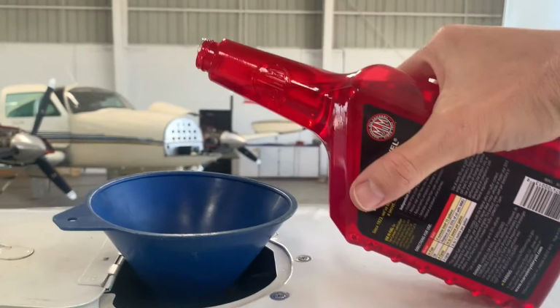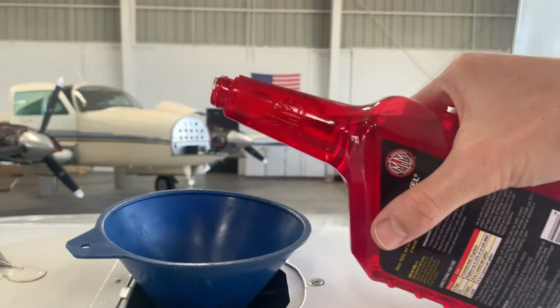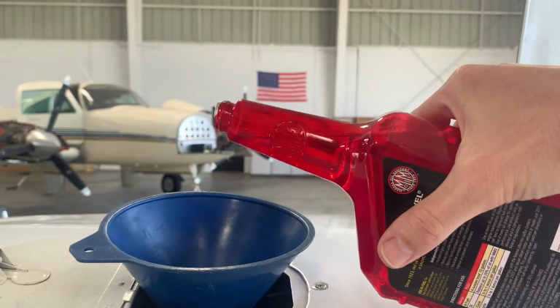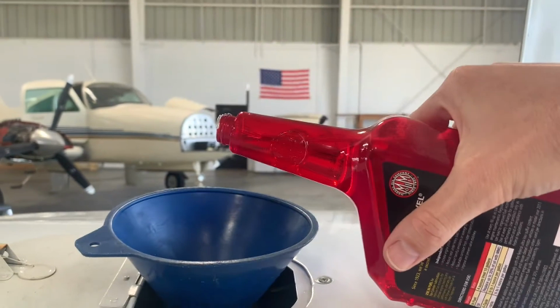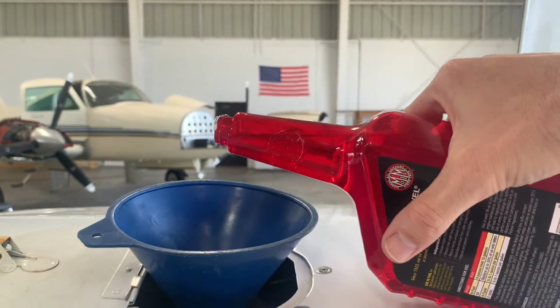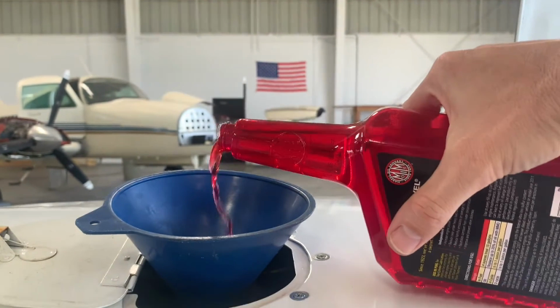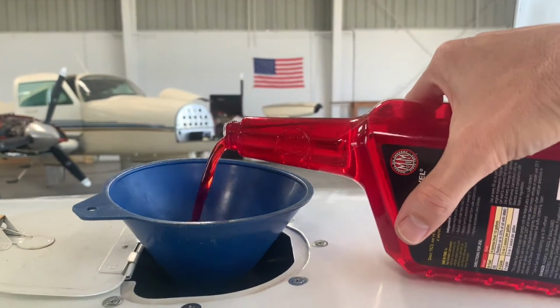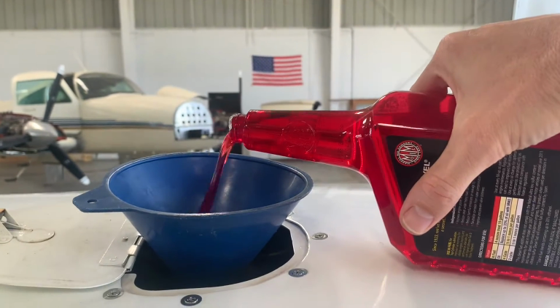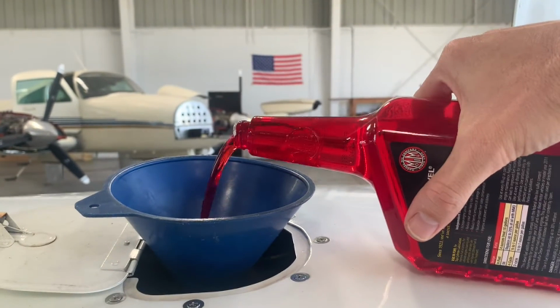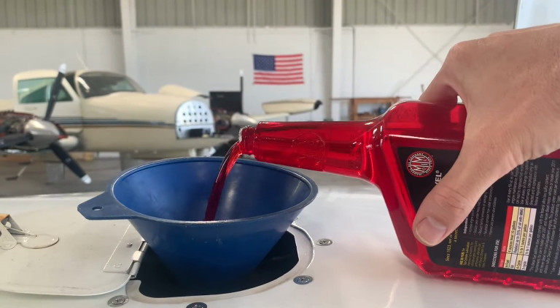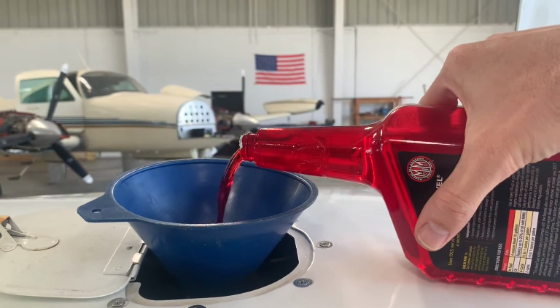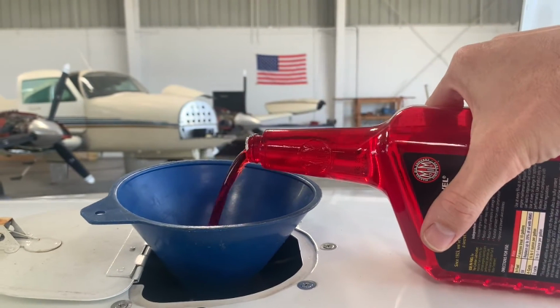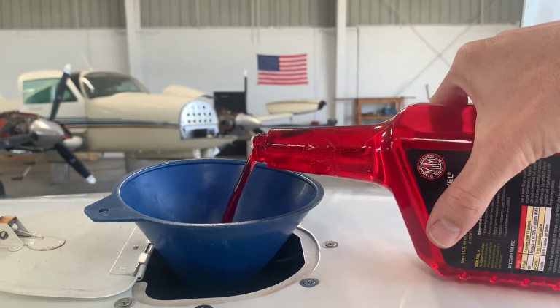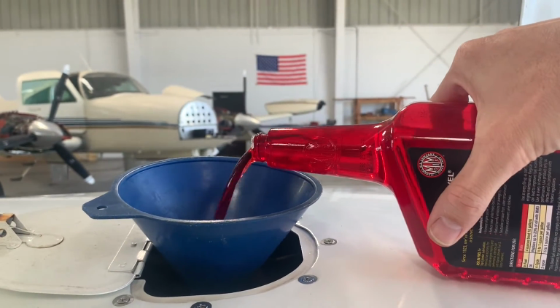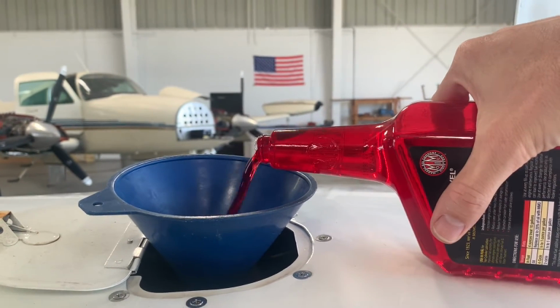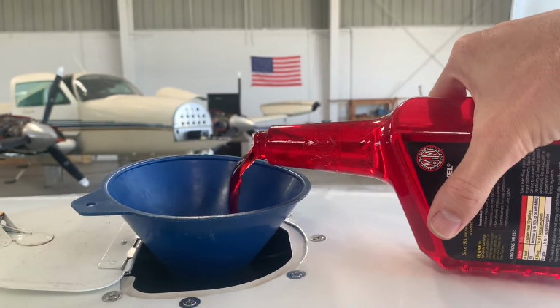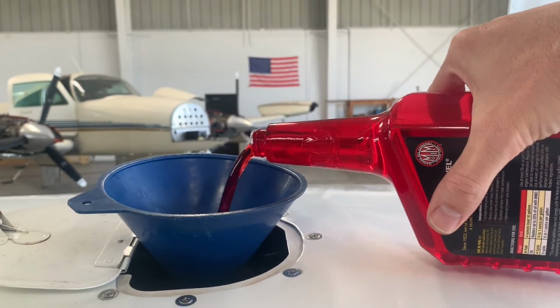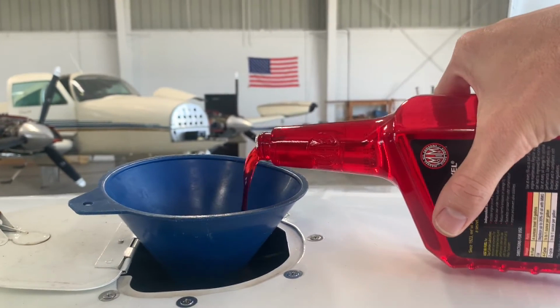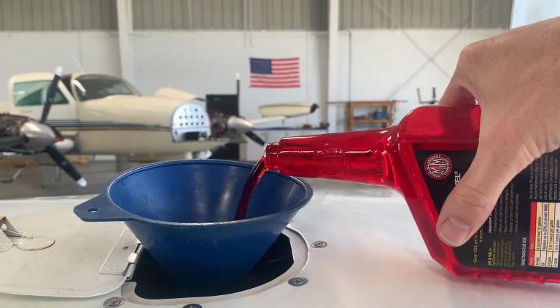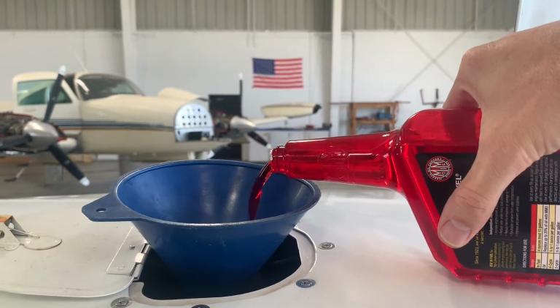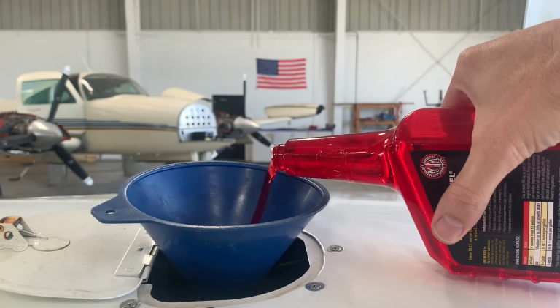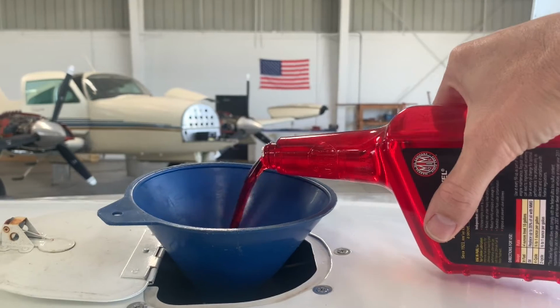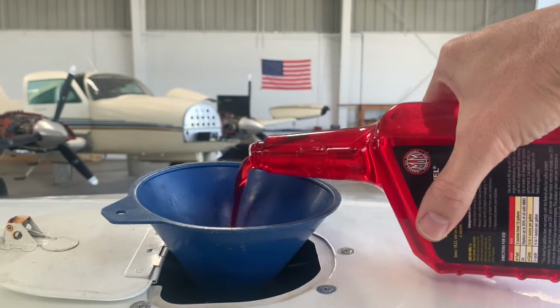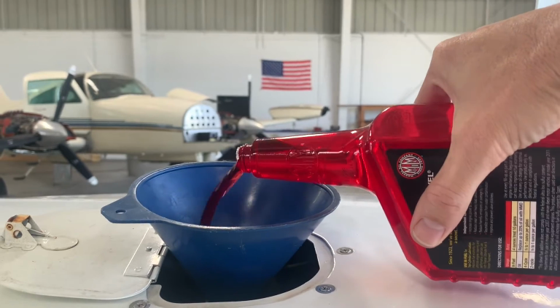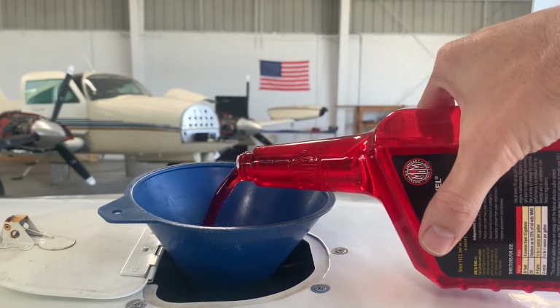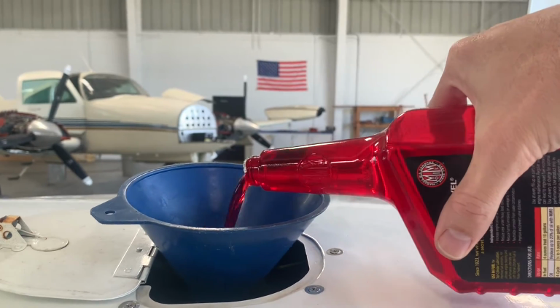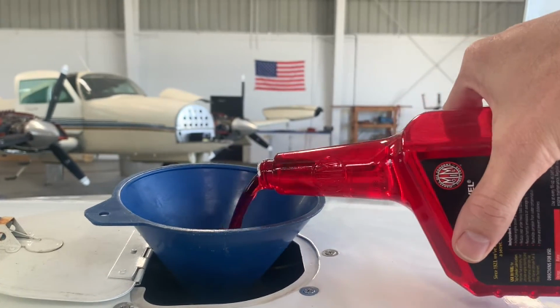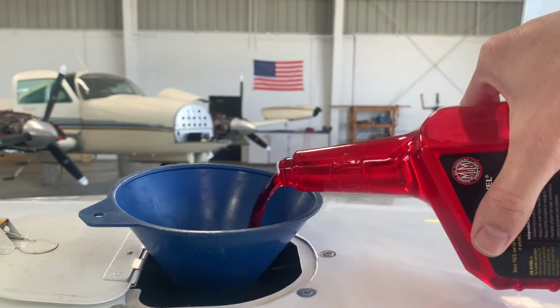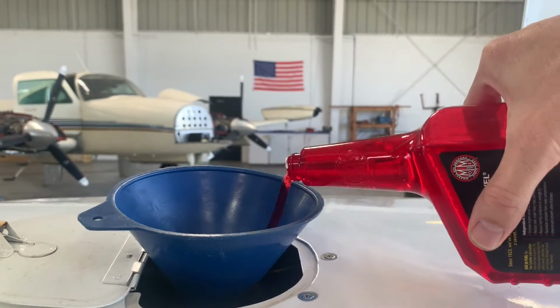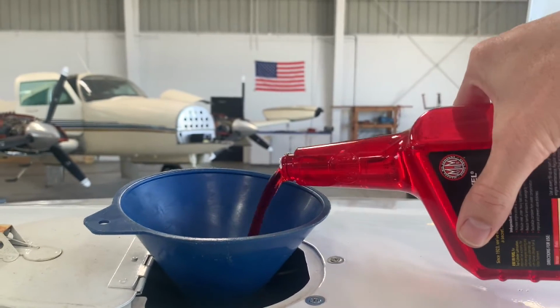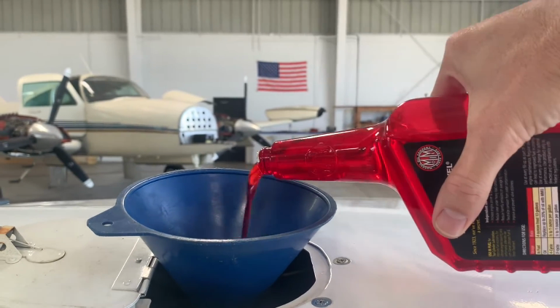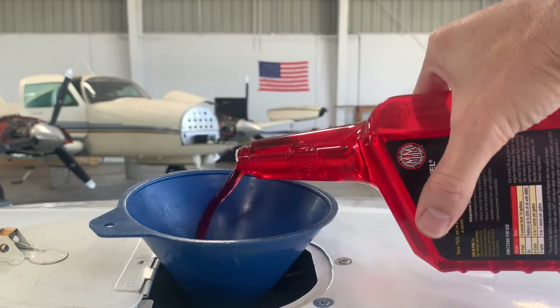Let's go get another quart. Yummy red — red power.